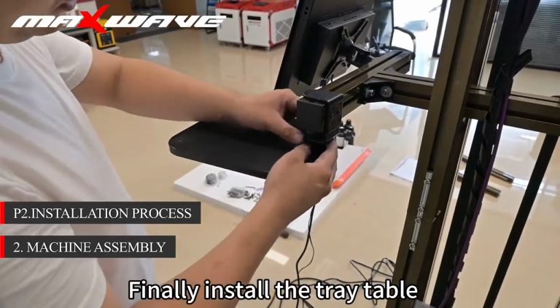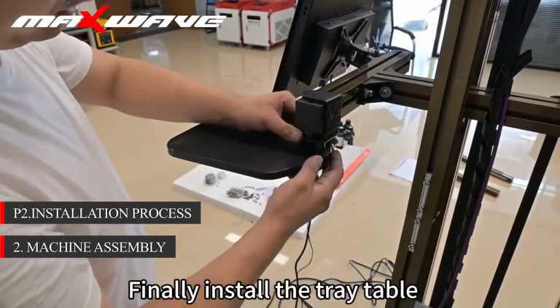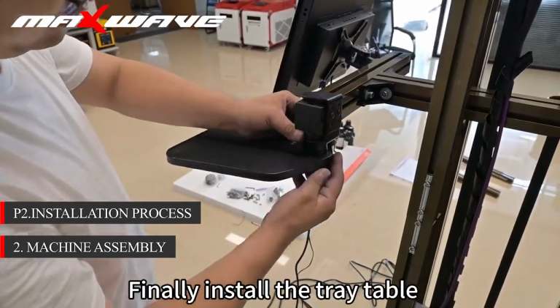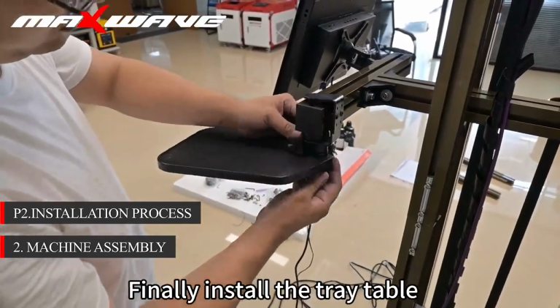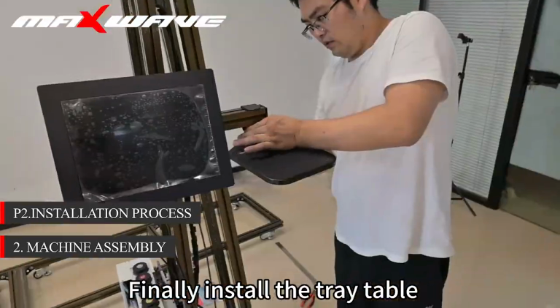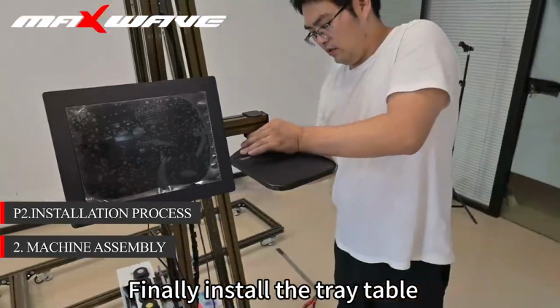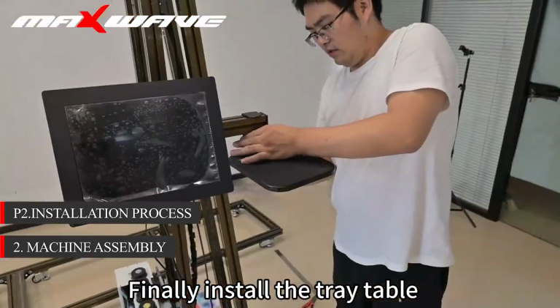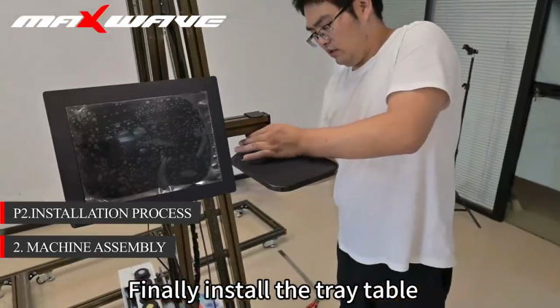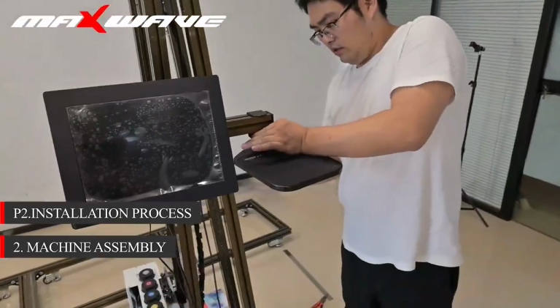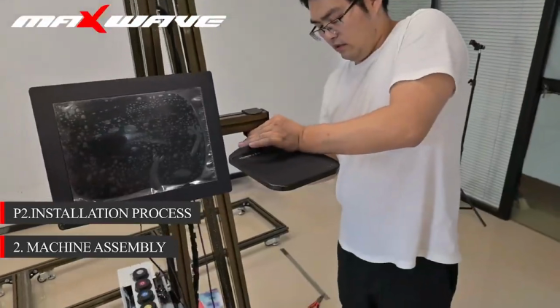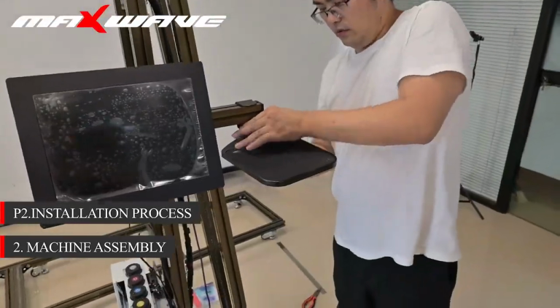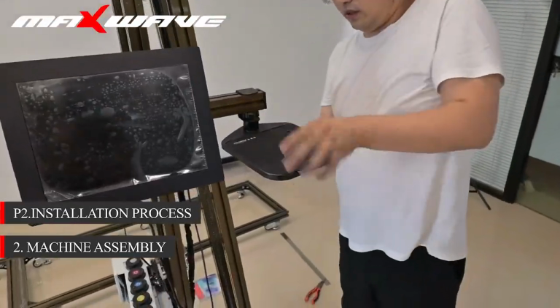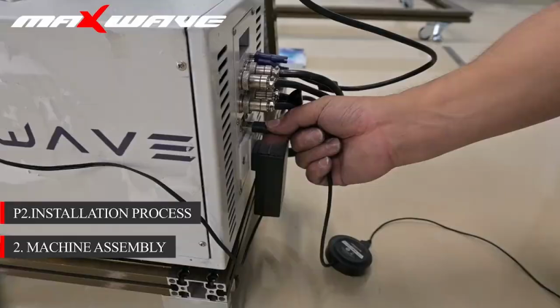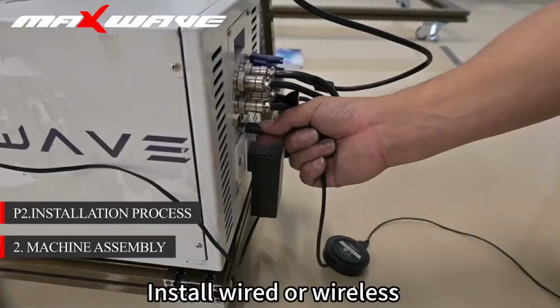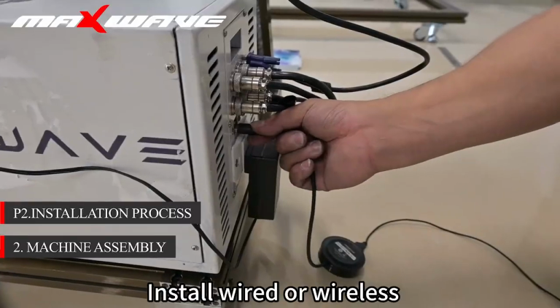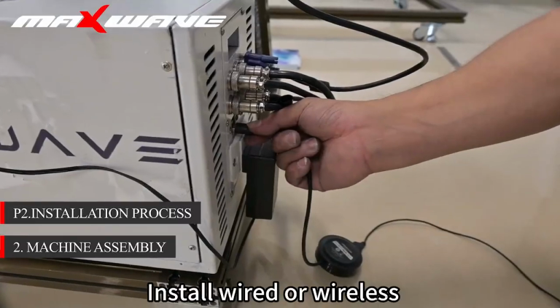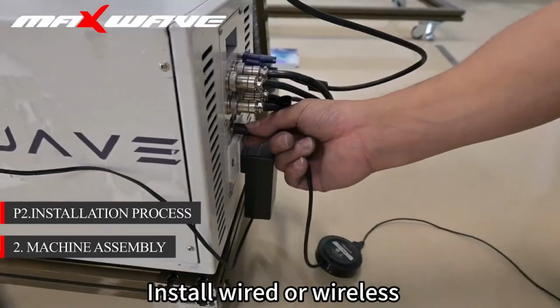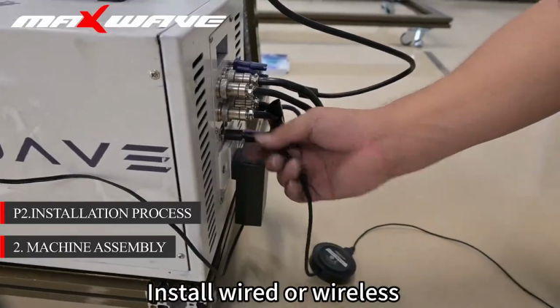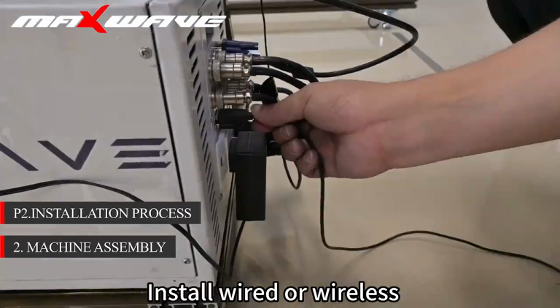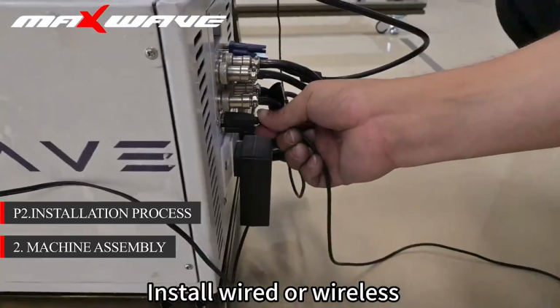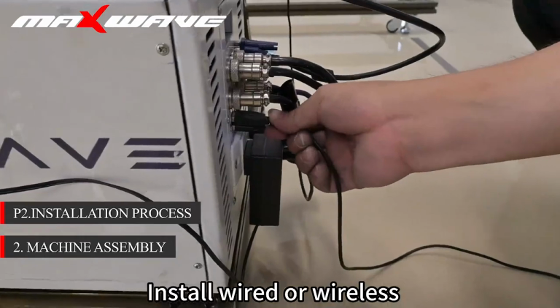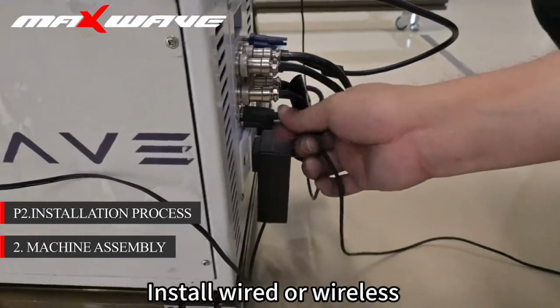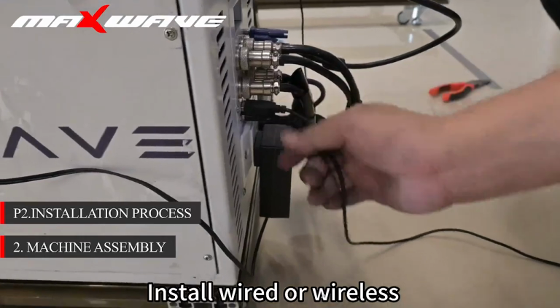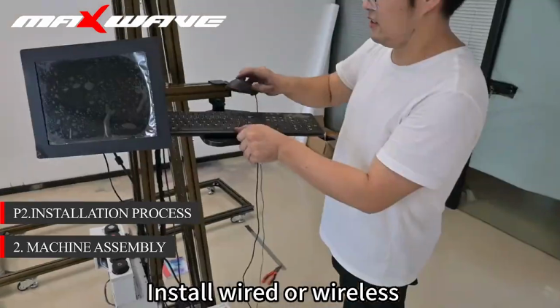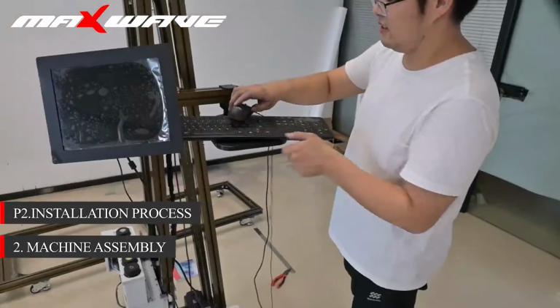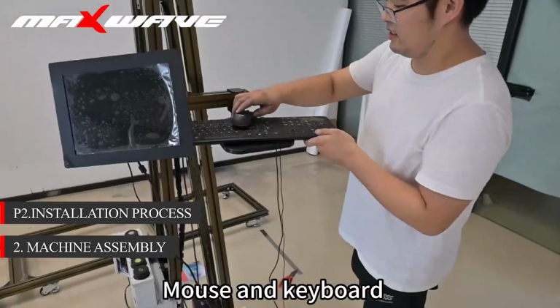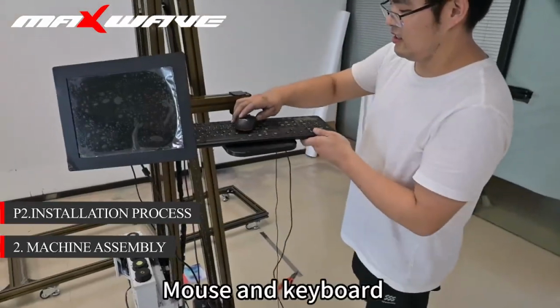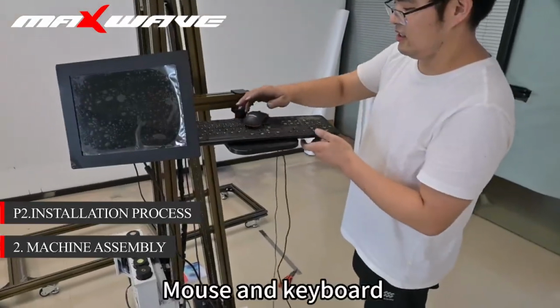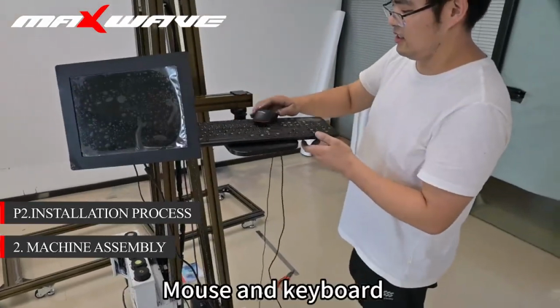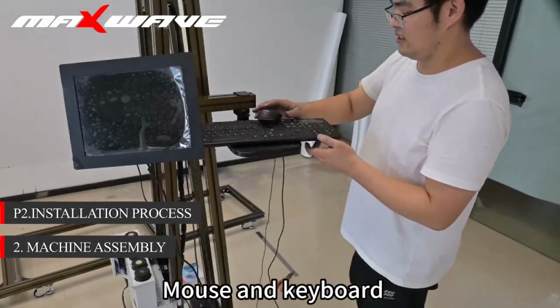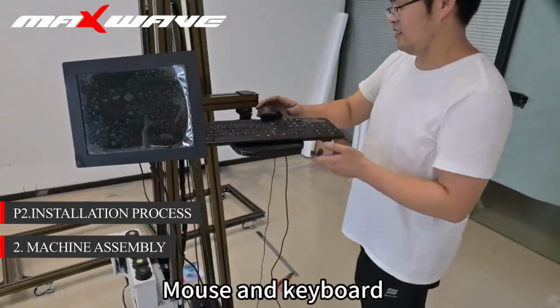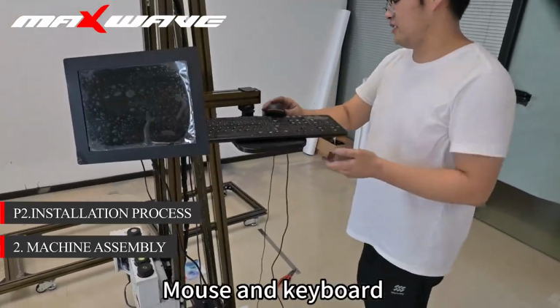Finally, install the tray table. Install wired or wireless mouse and keyboard.